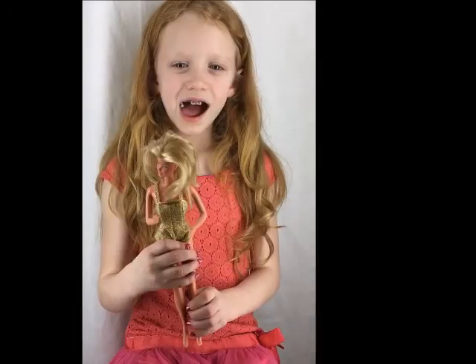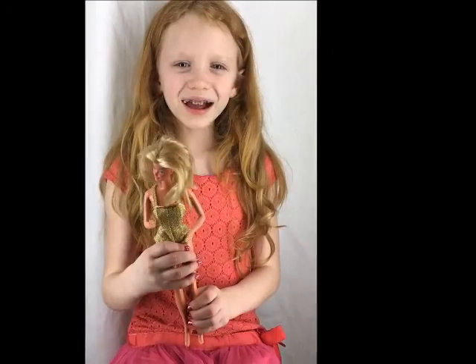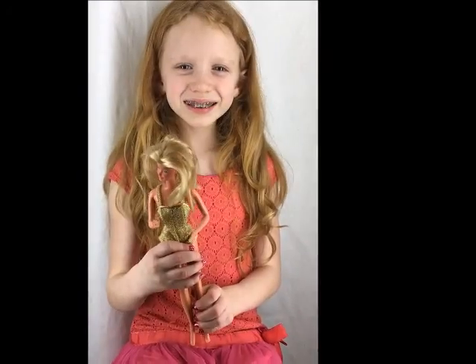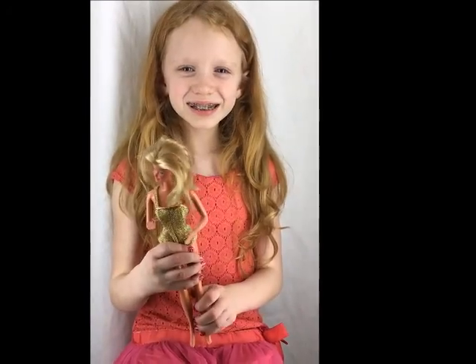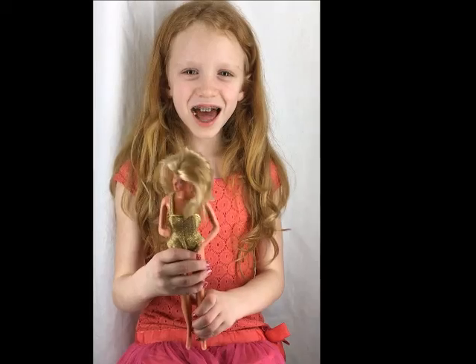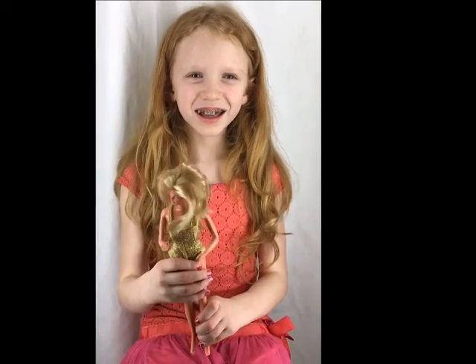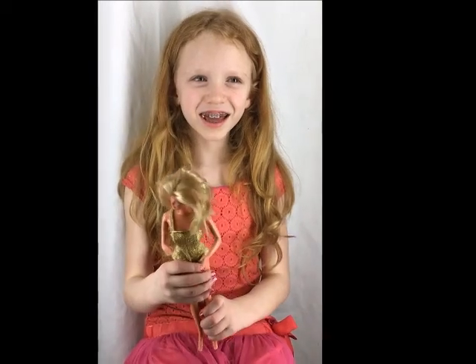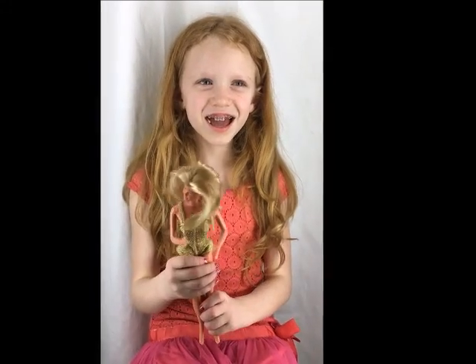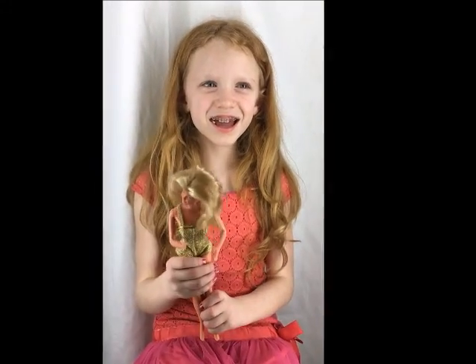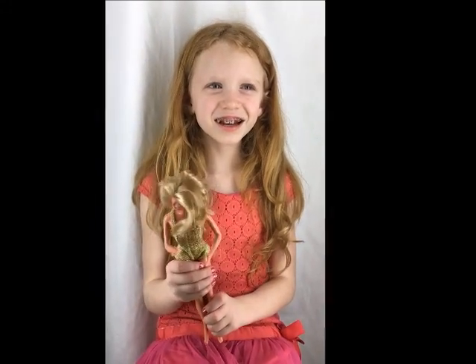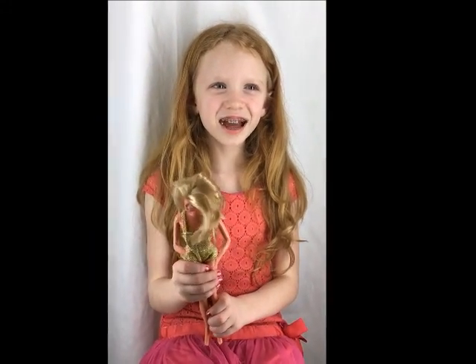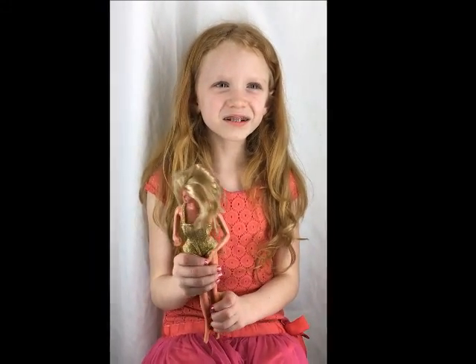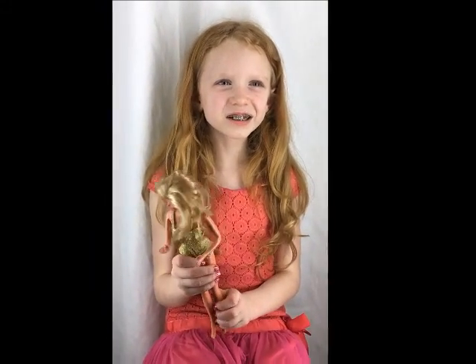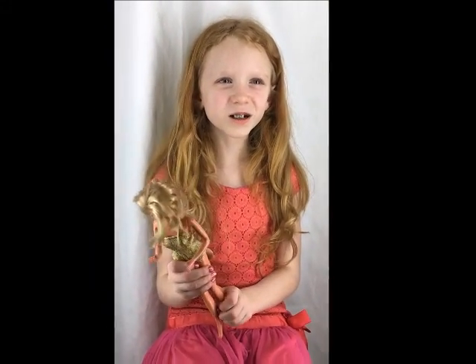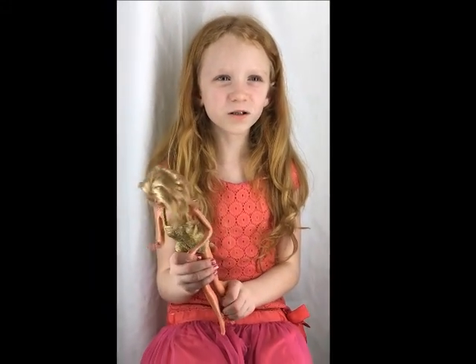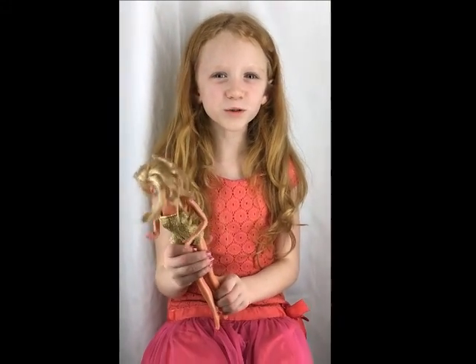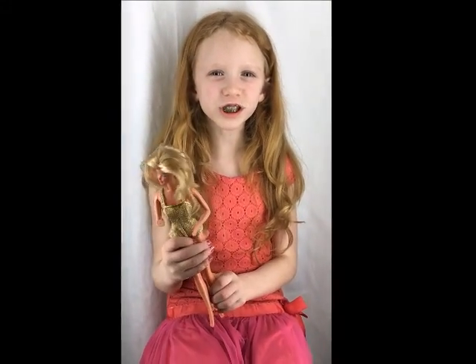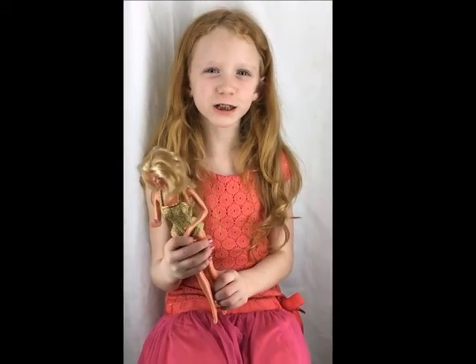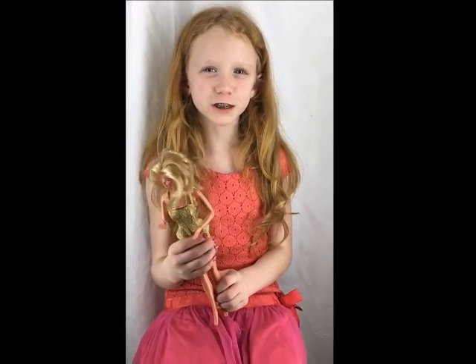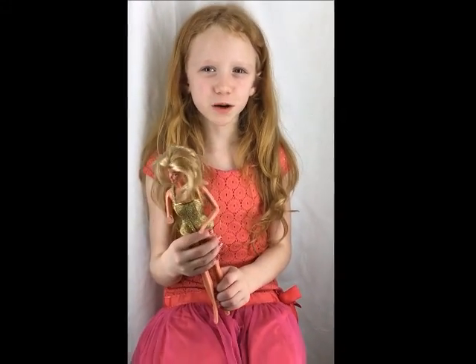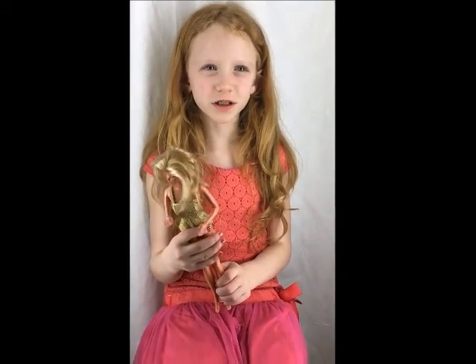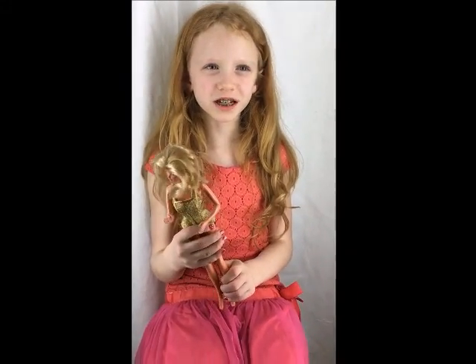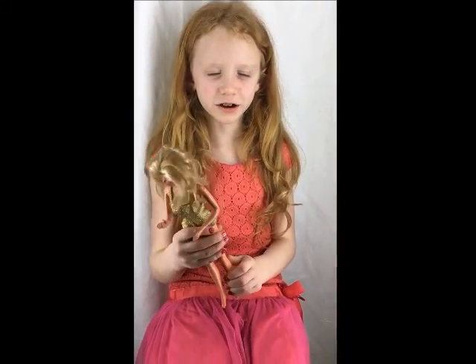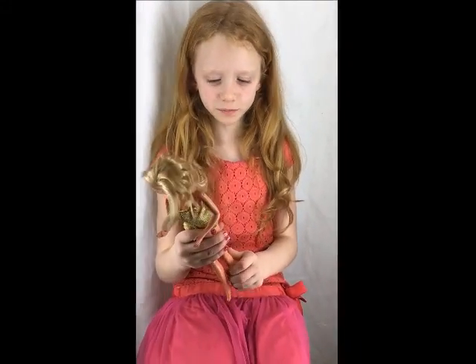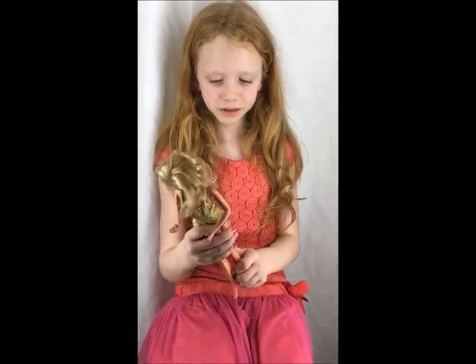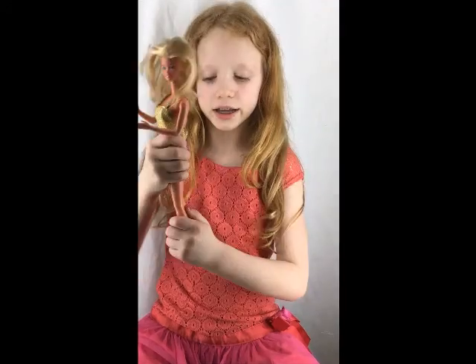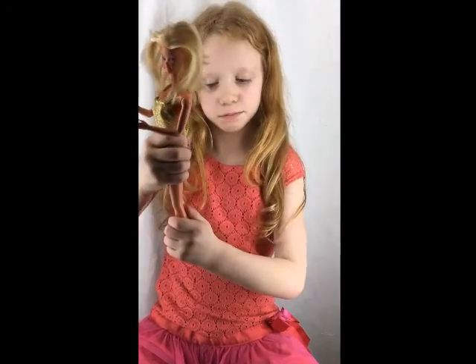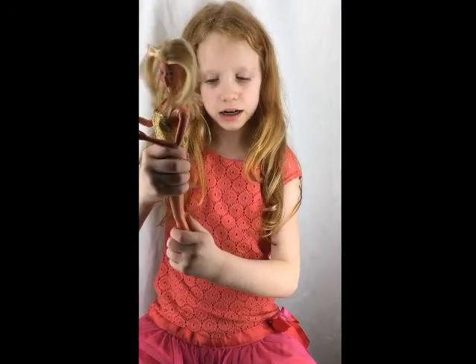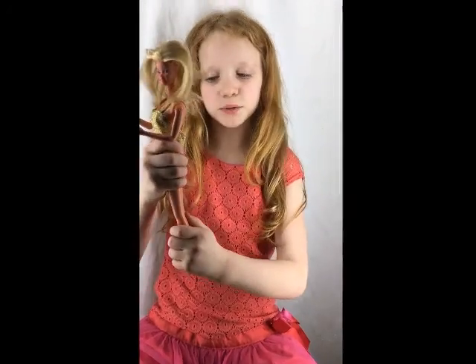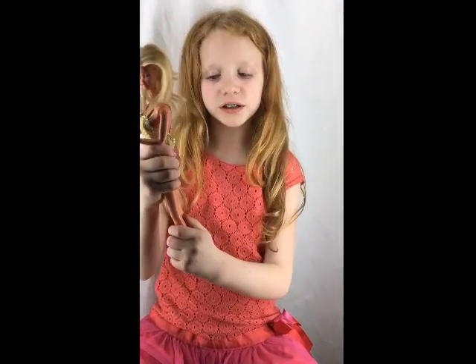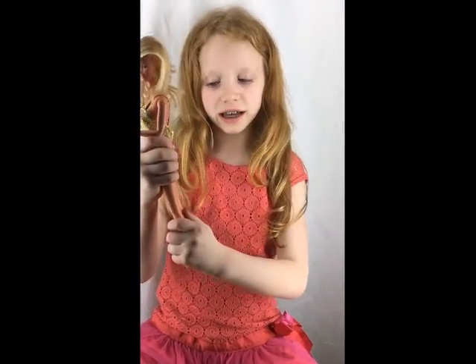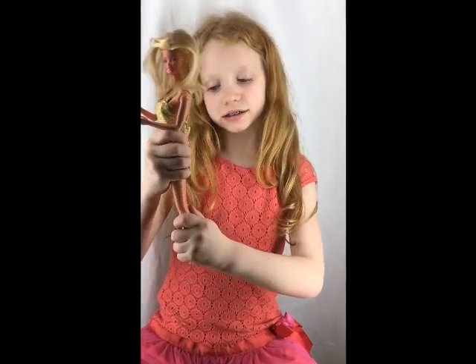Hi, this is Allie and I'm going to show you one more thing that this Barbie can do — it has bendable legs.